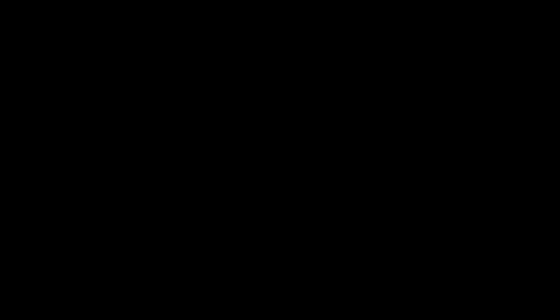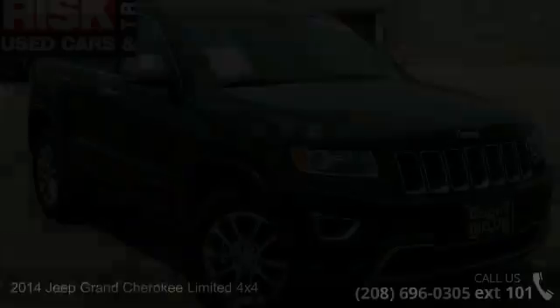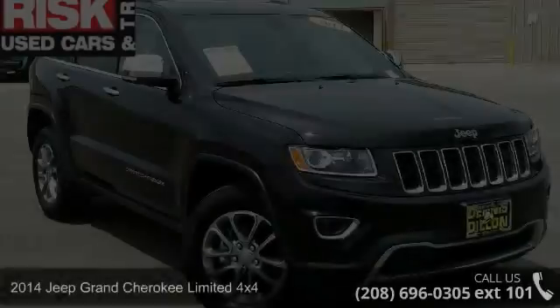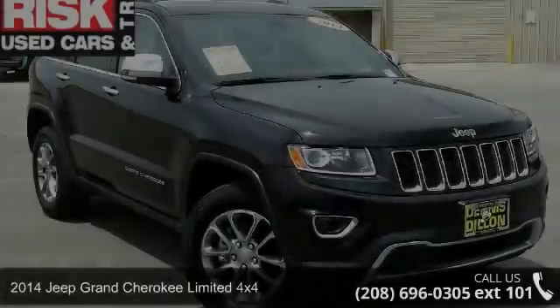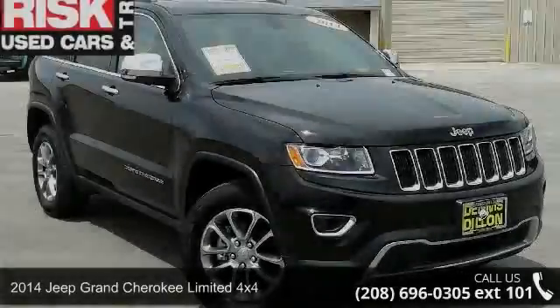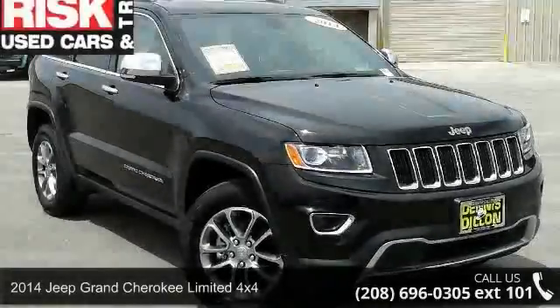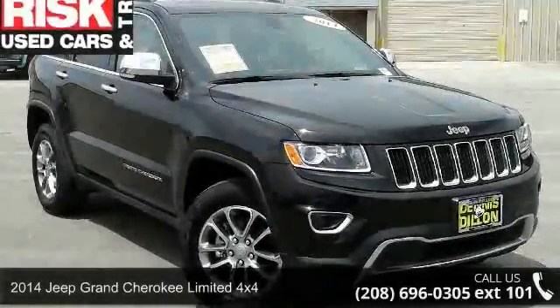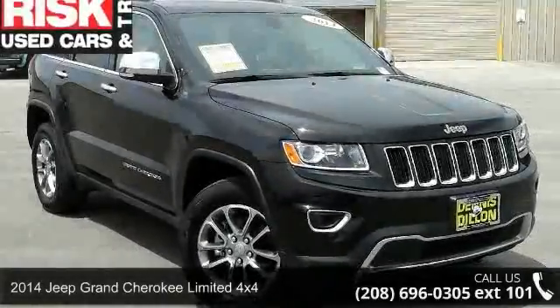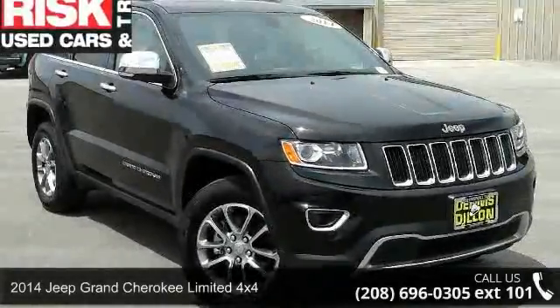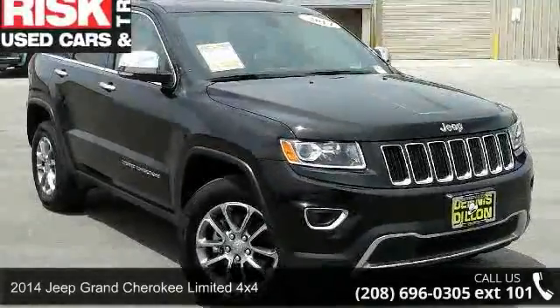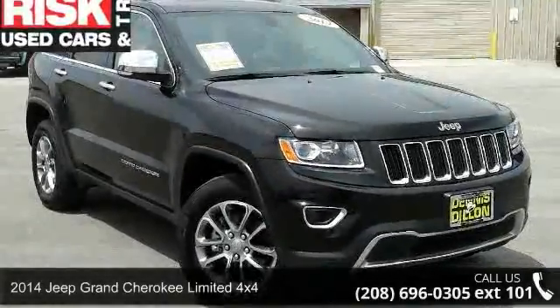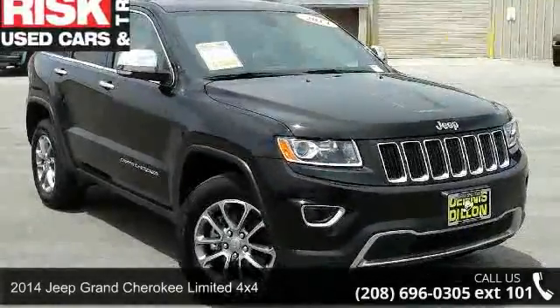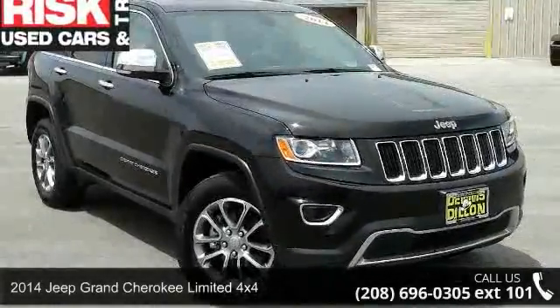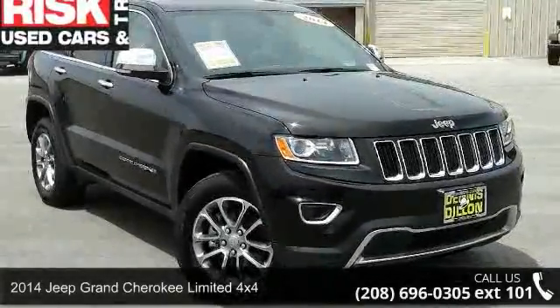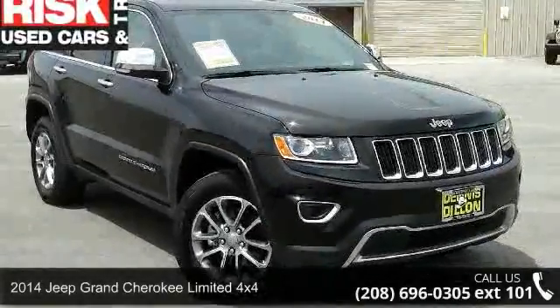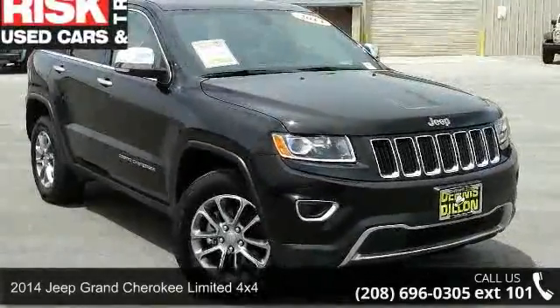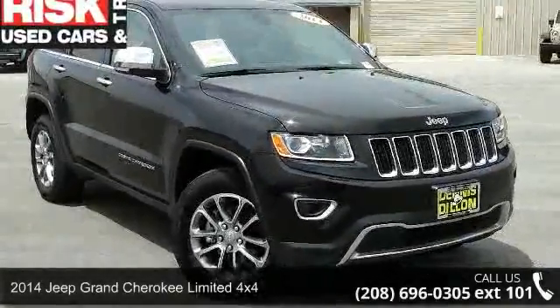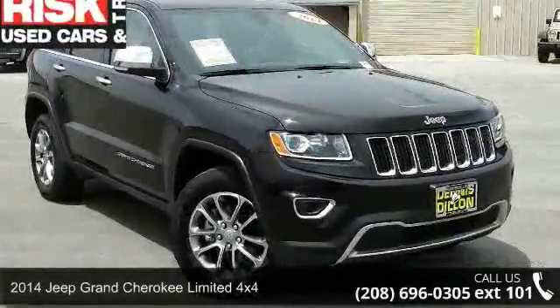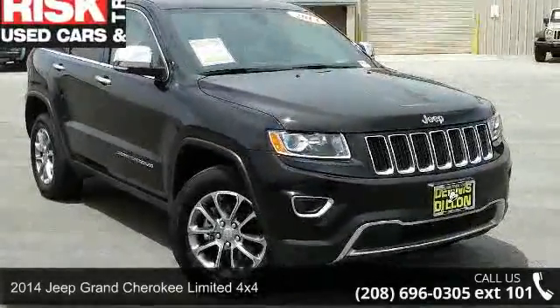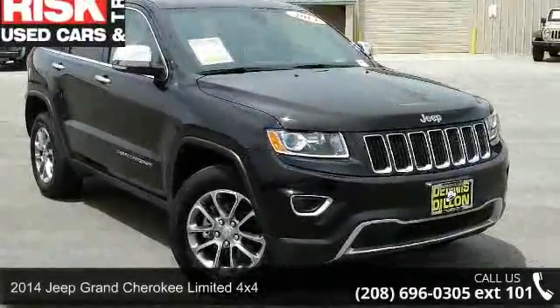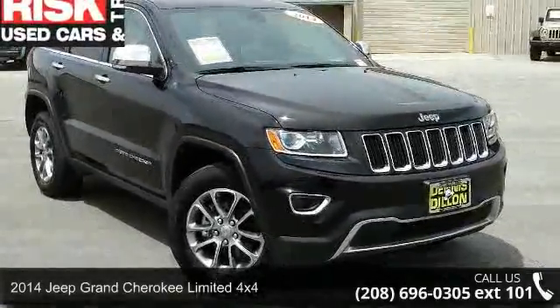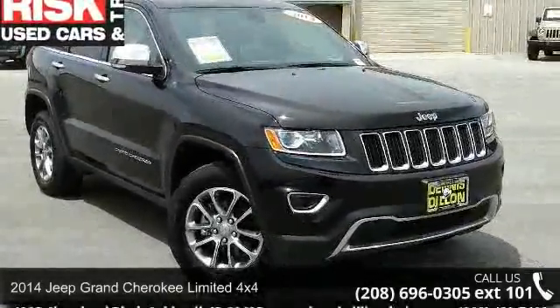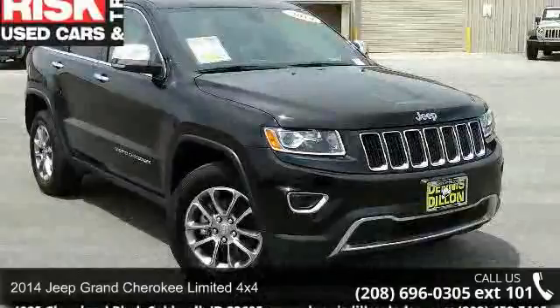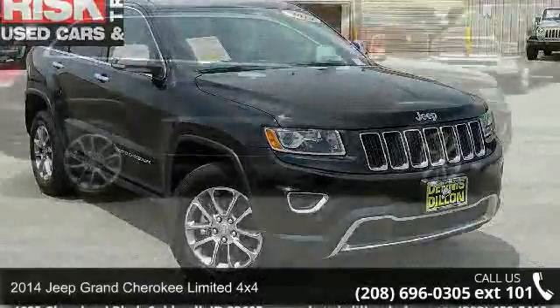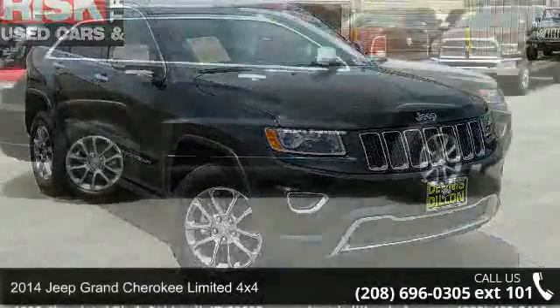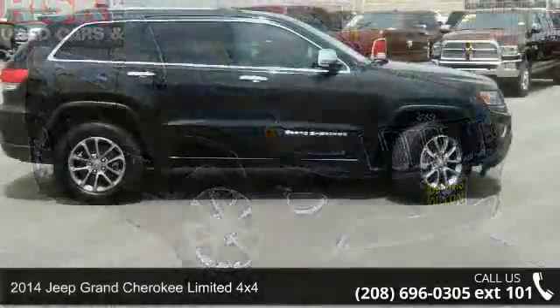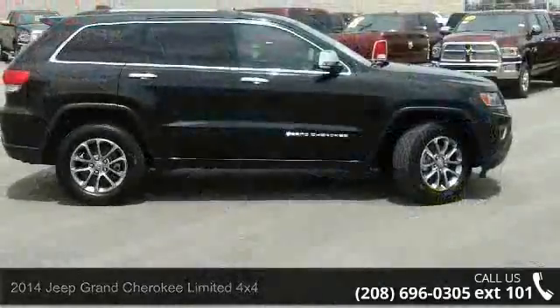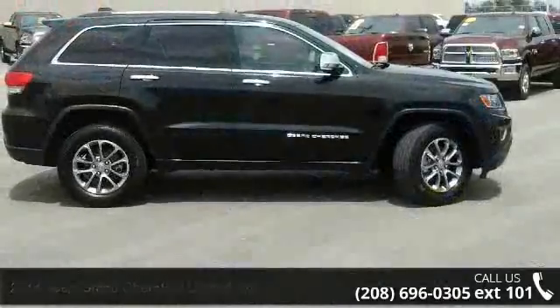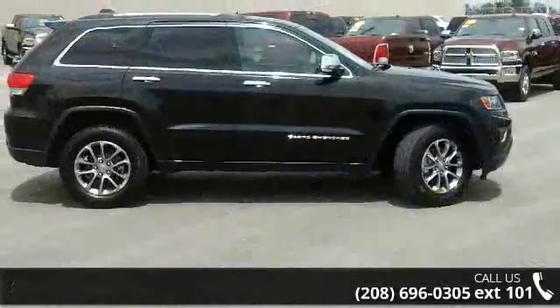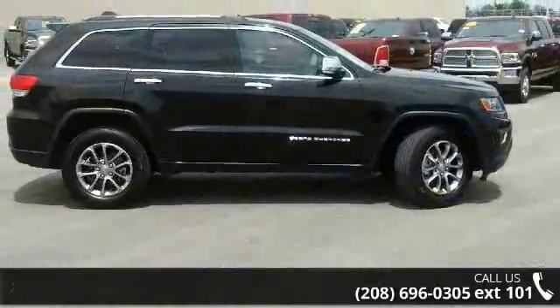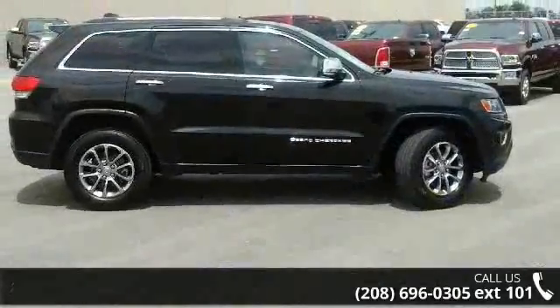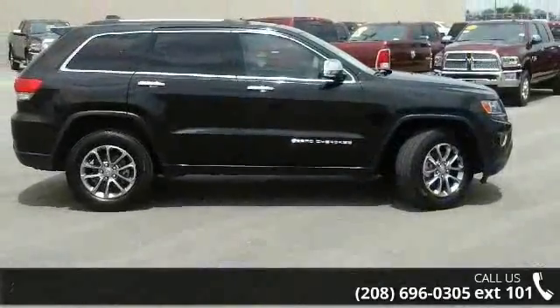Step into the 2014 Jeep Grand Cherokee. If you are looking for an automobile with great features, look no further.